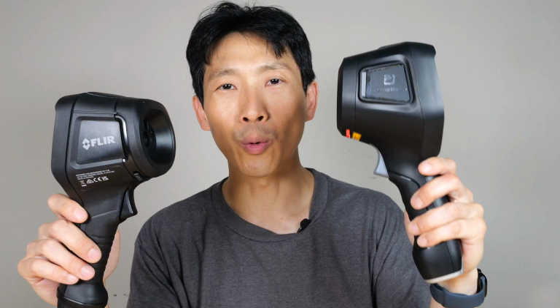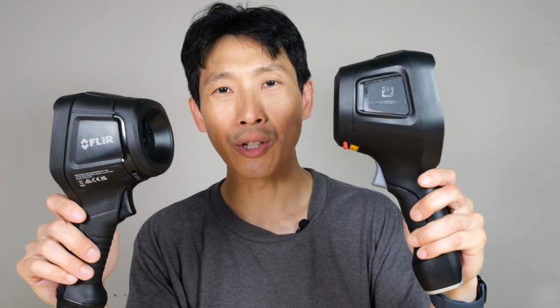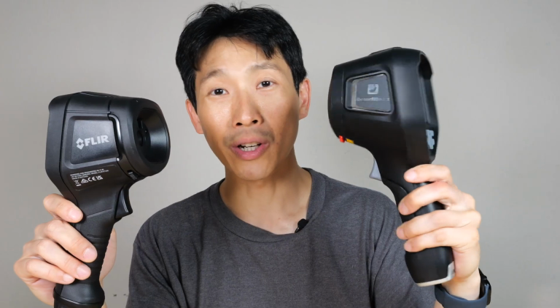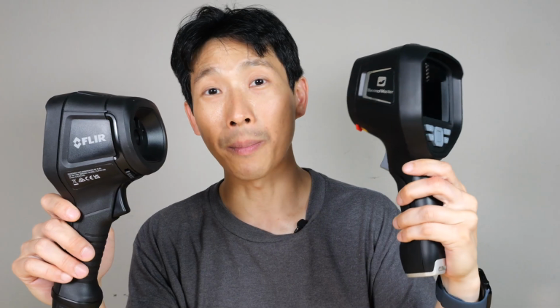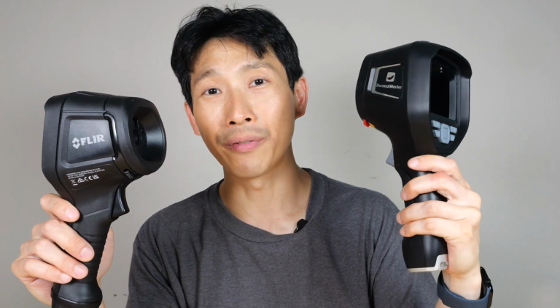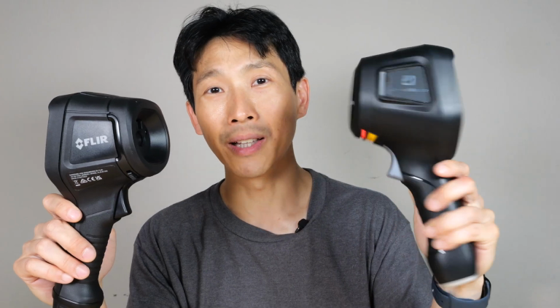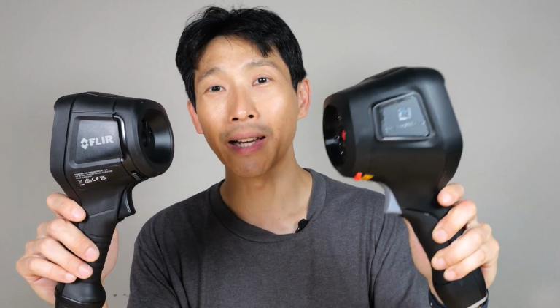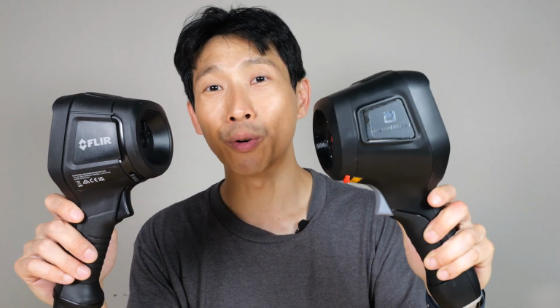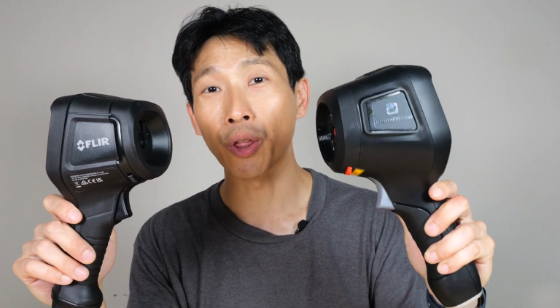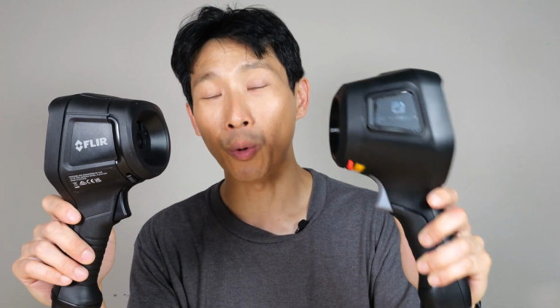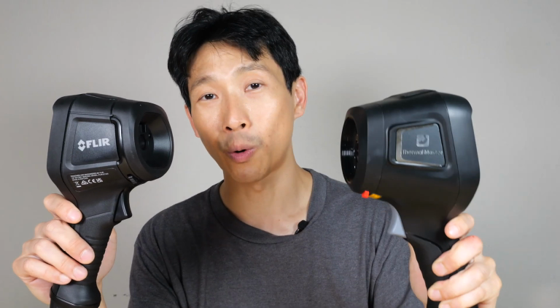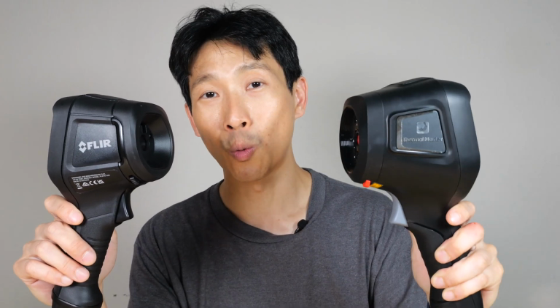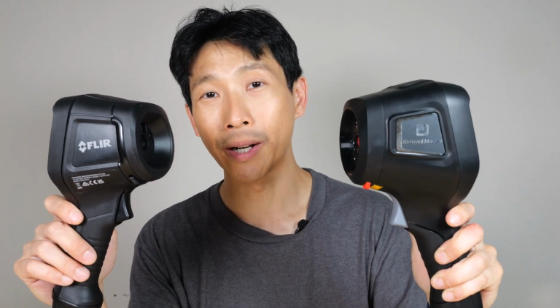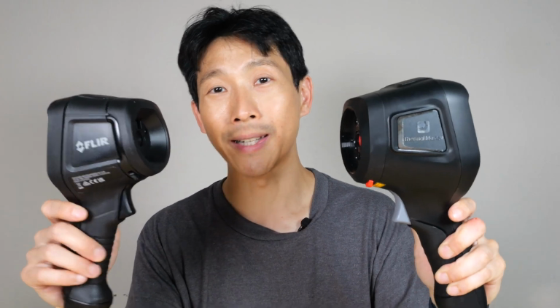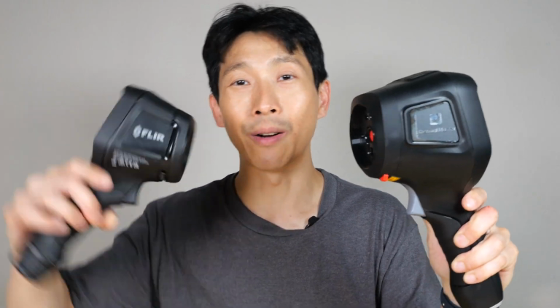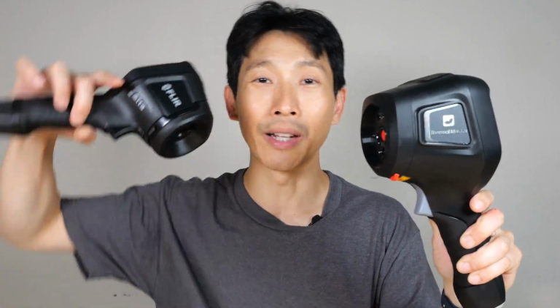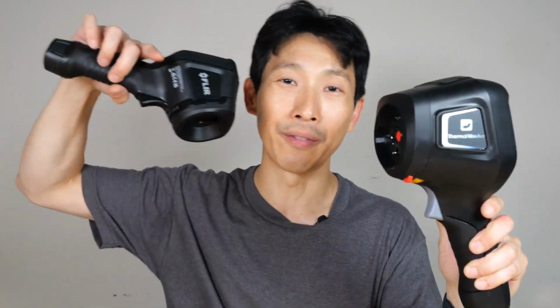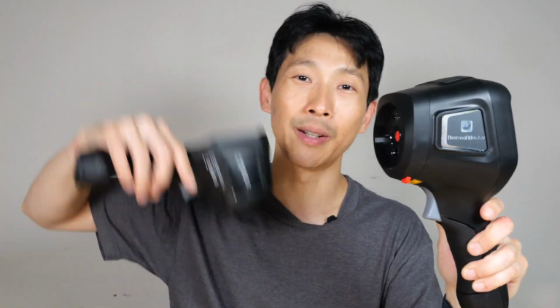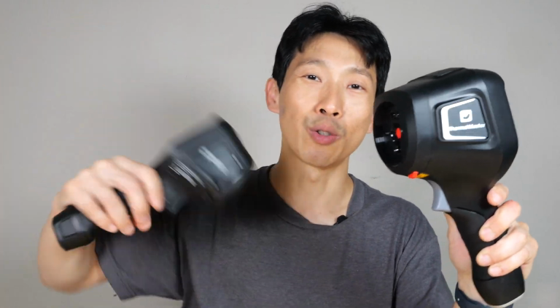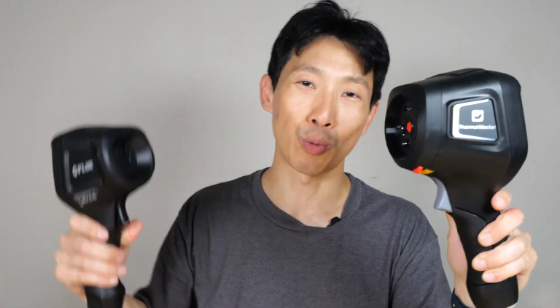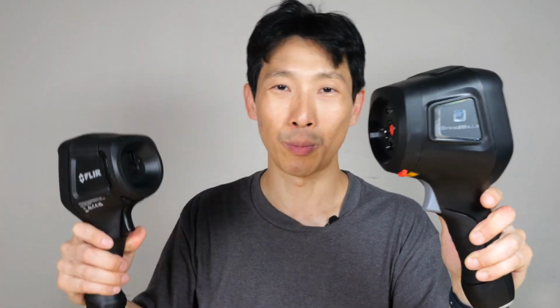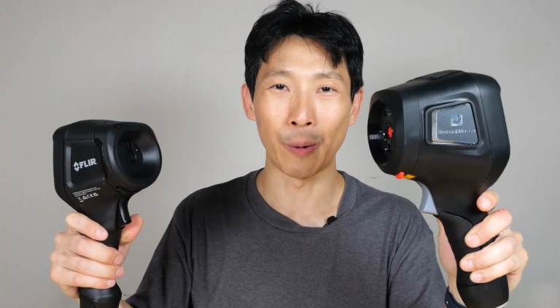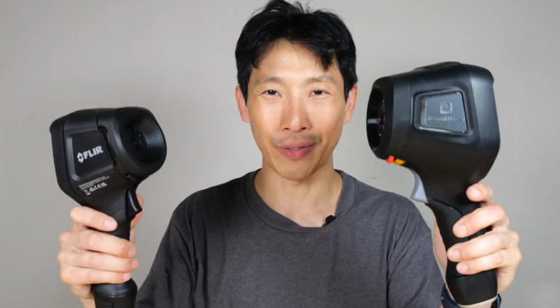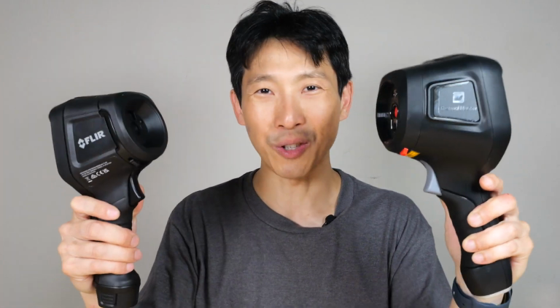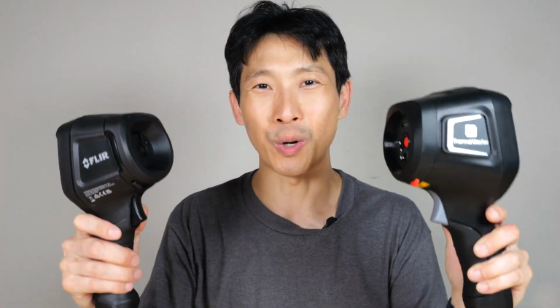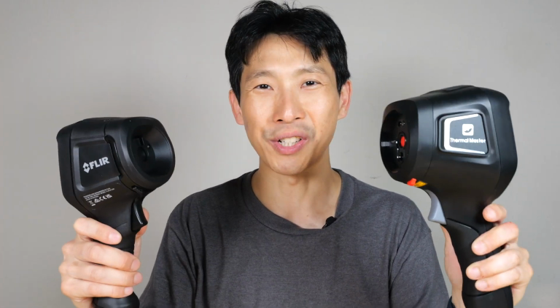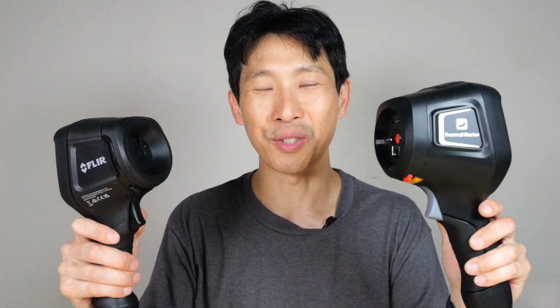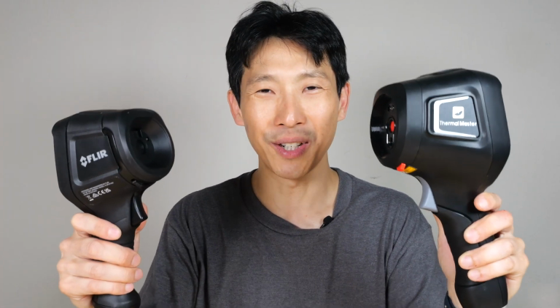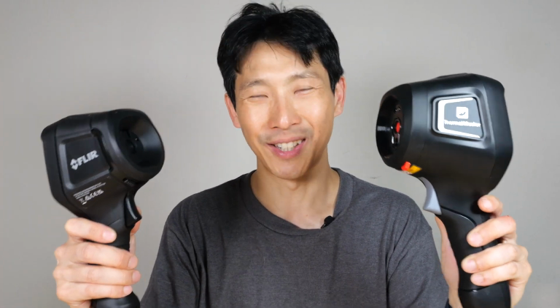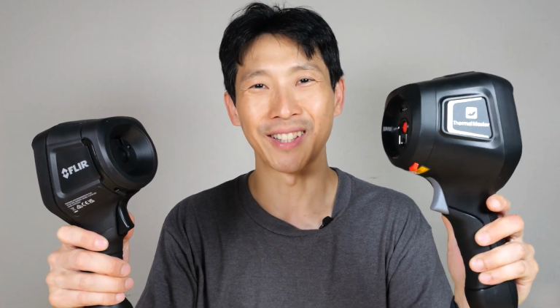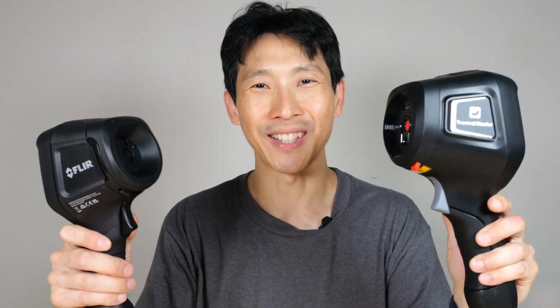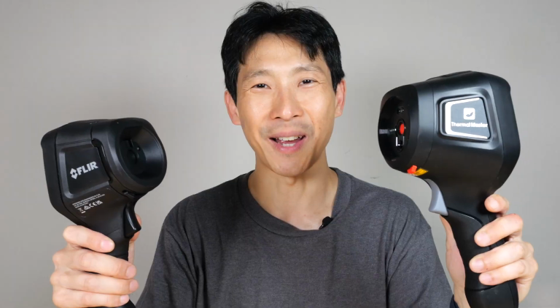Otherwise, check out my affiliate link for the Thor 01 down in the video description below. Thanks for watching this video. Until next time.